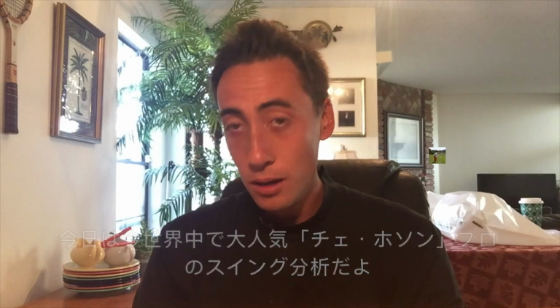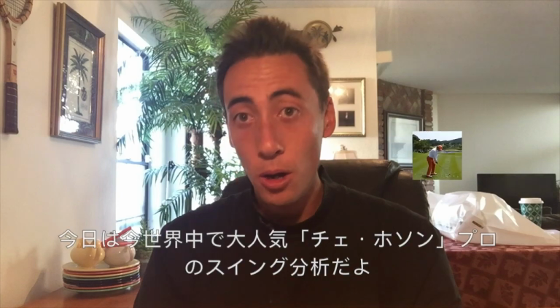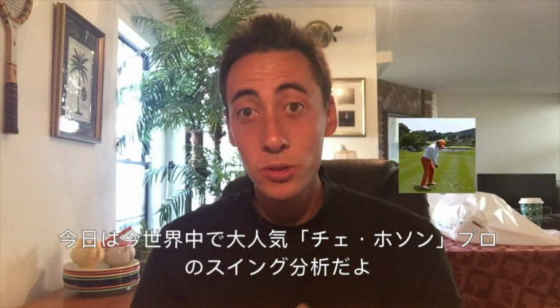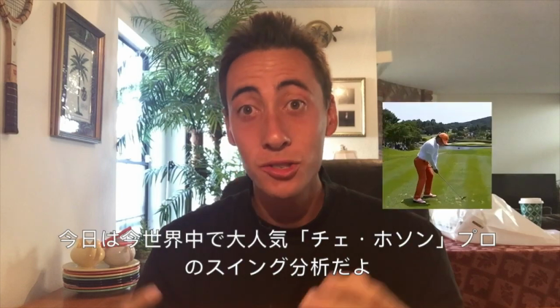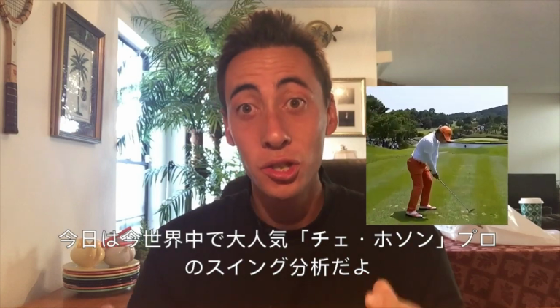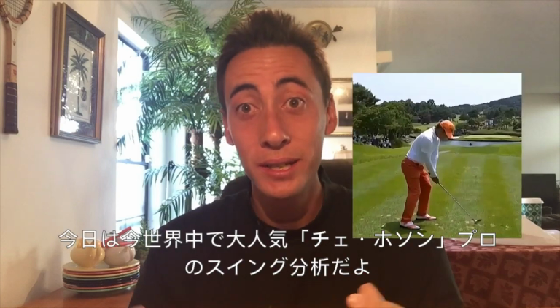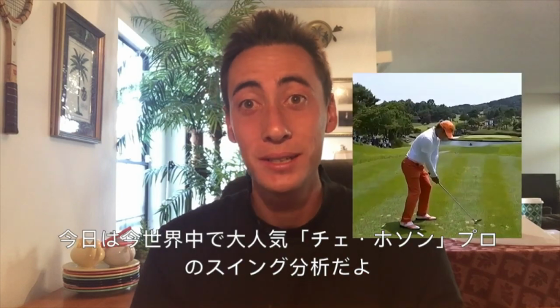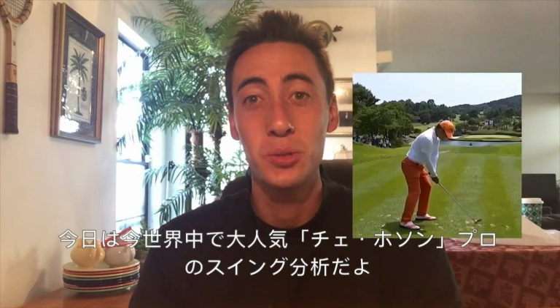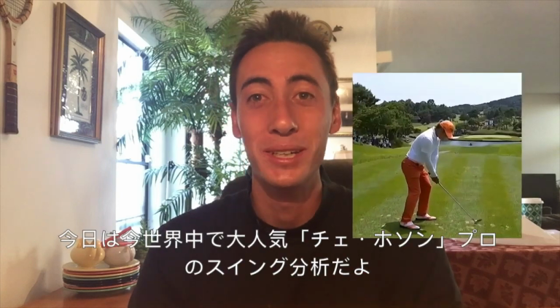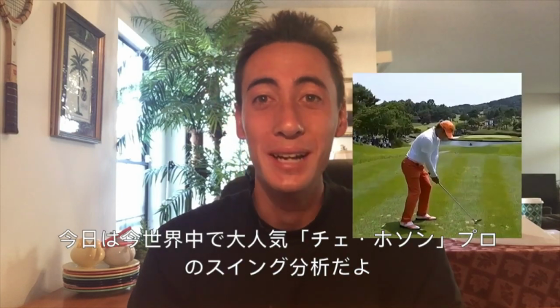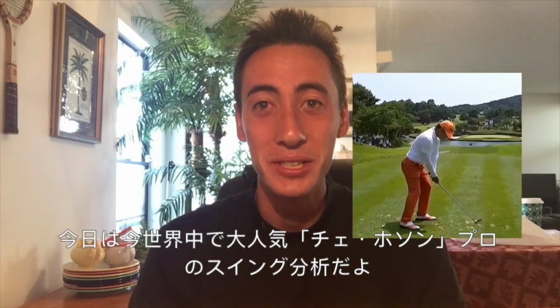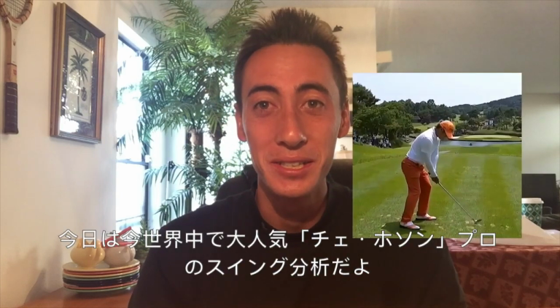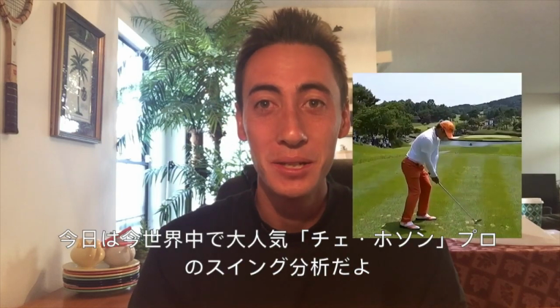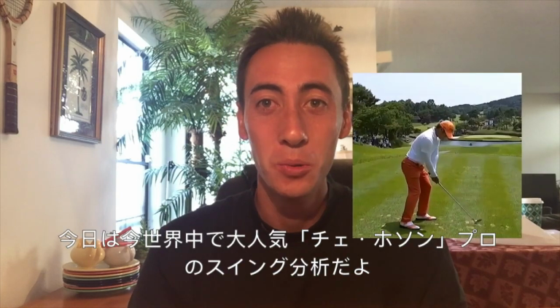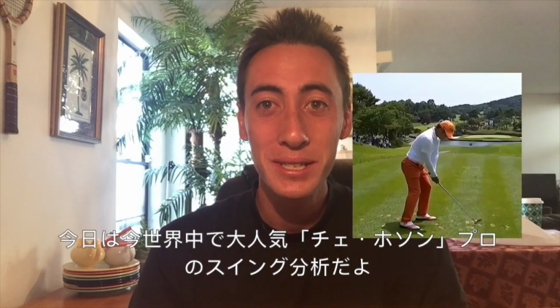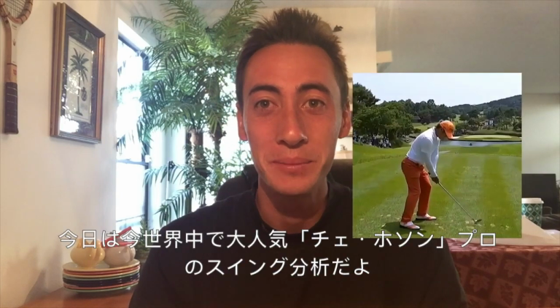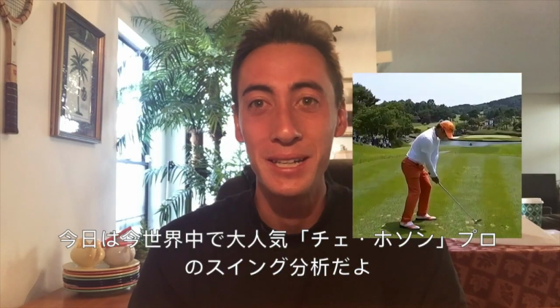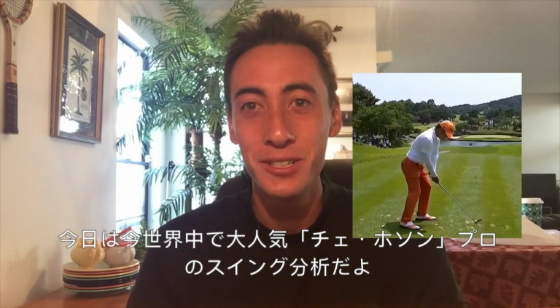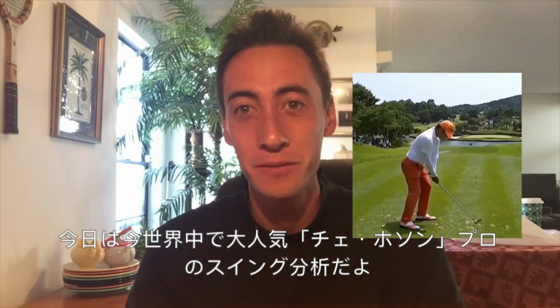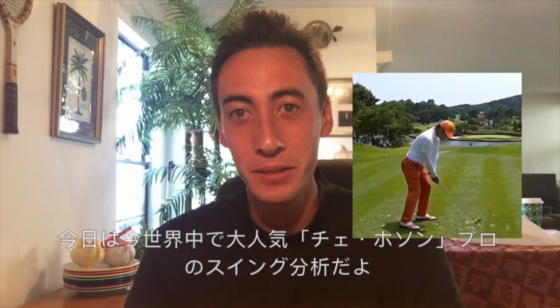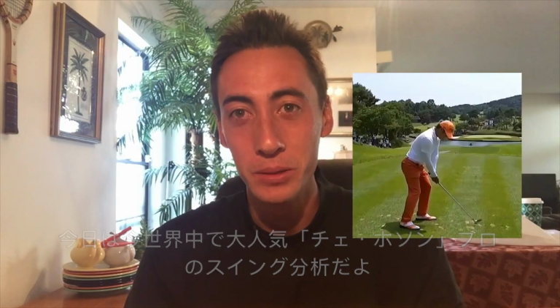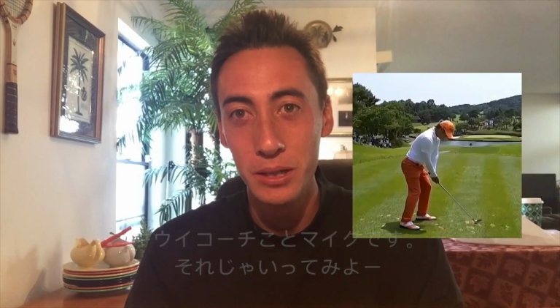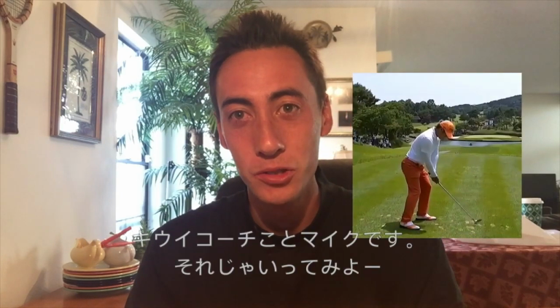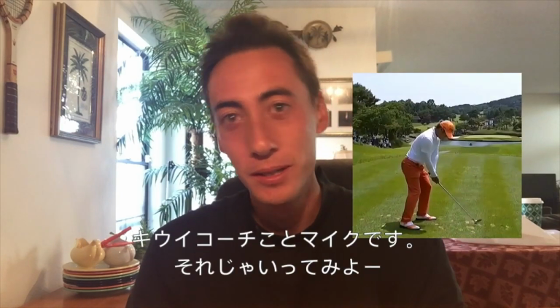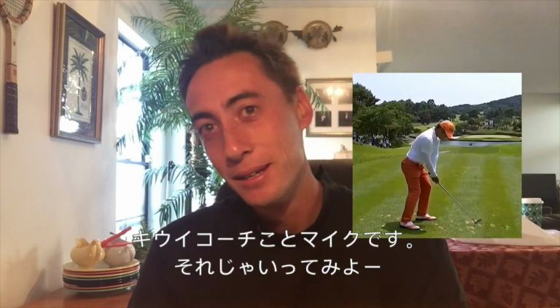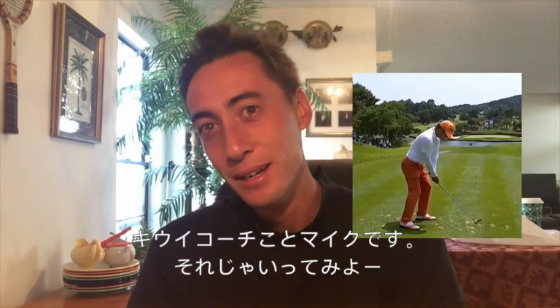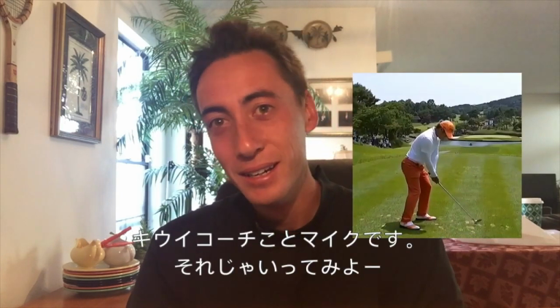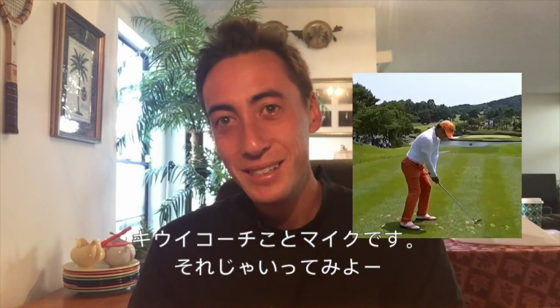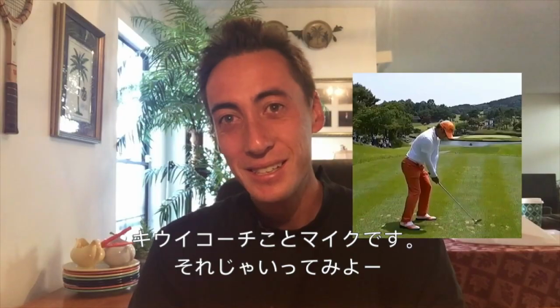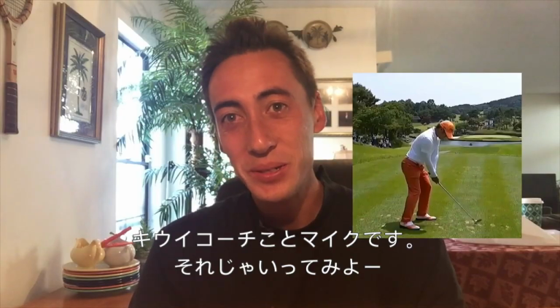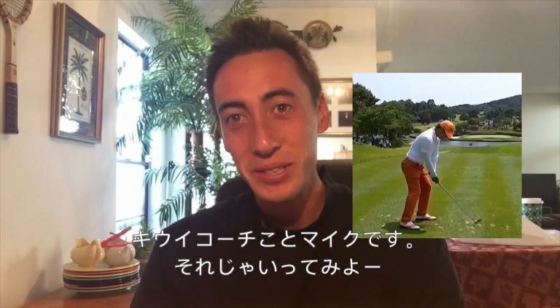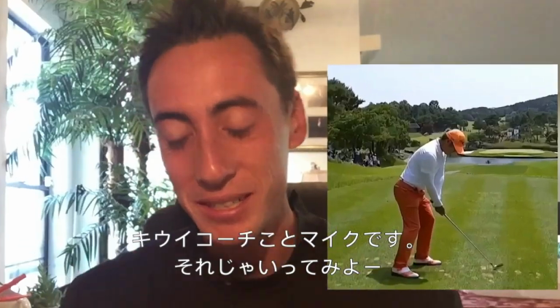Ho Sung Choi Swing Analysis. What's up, guys? It's your favorite QB coach. Let's go do this.